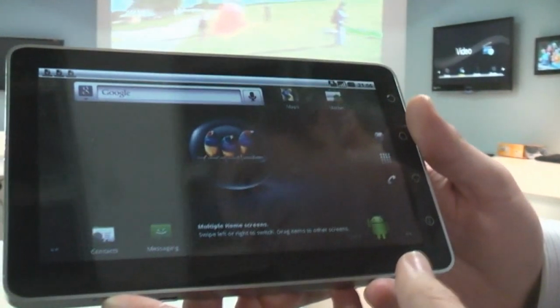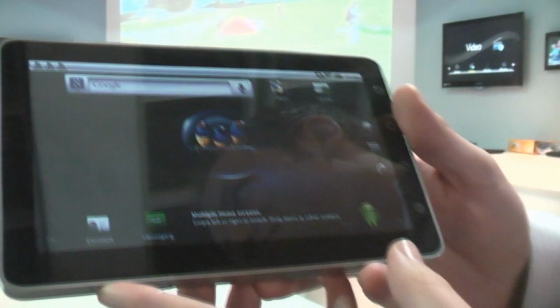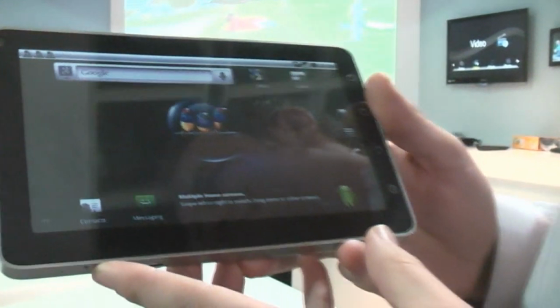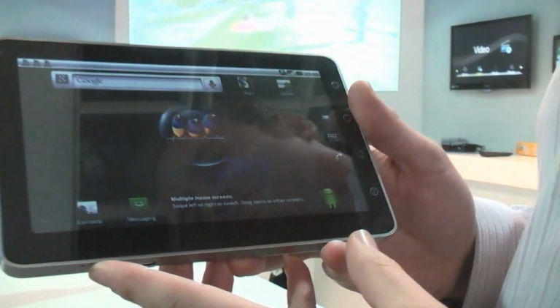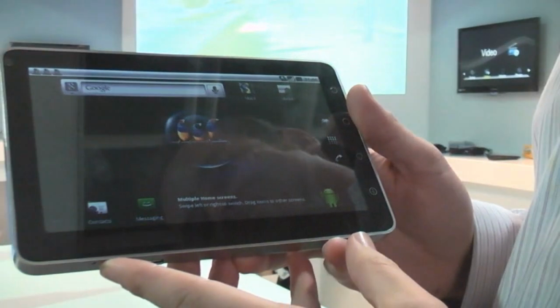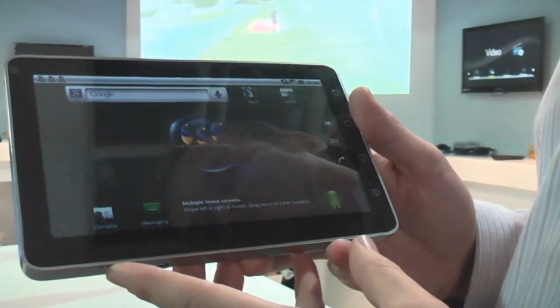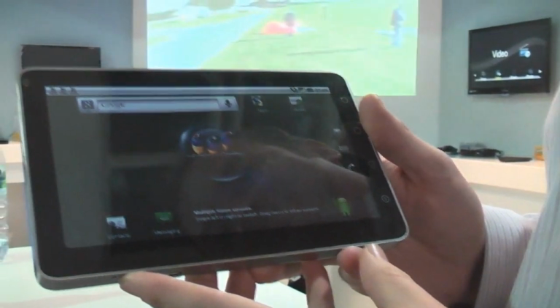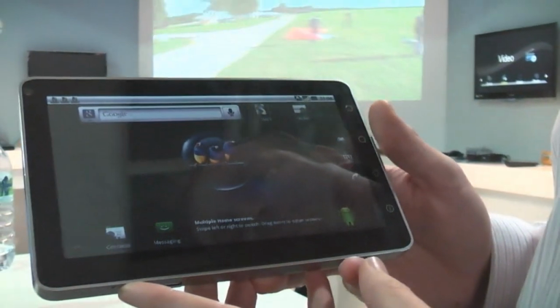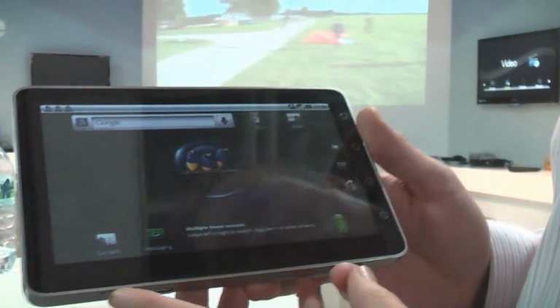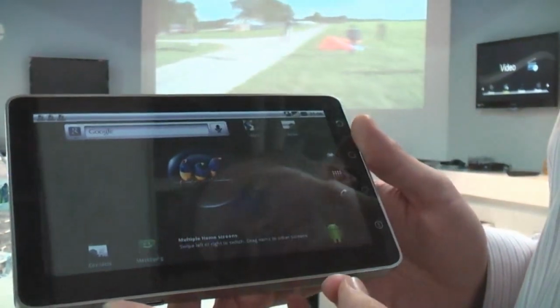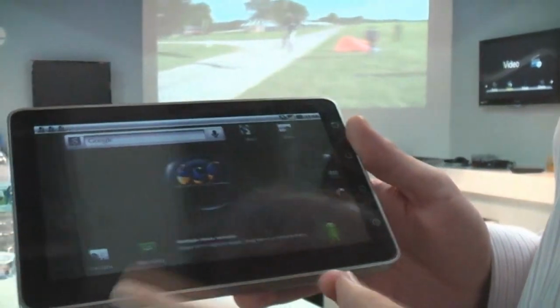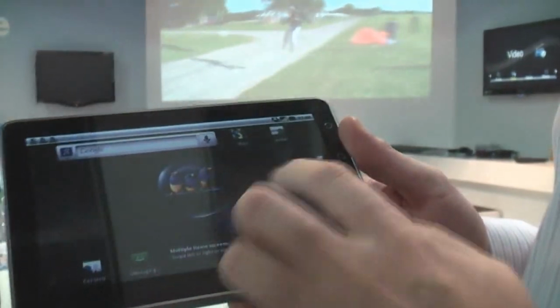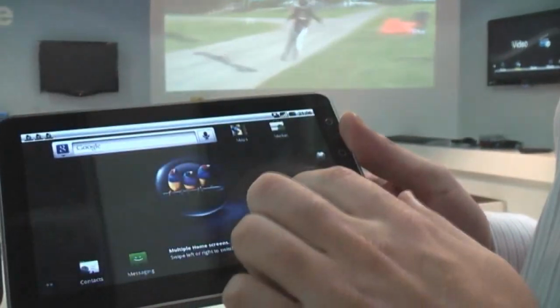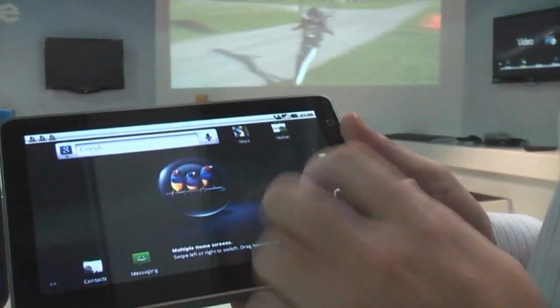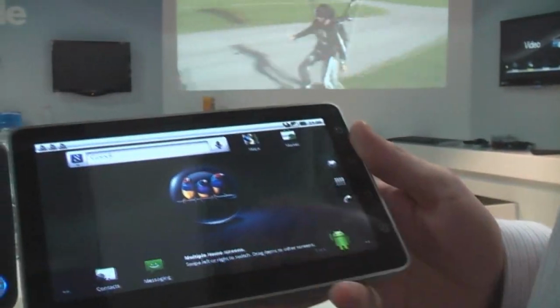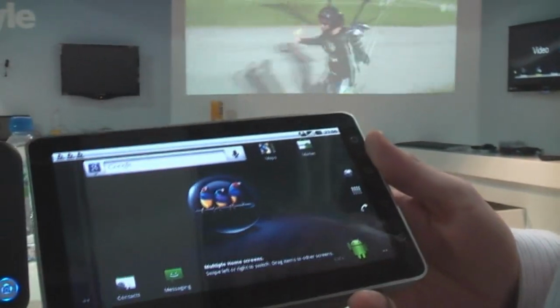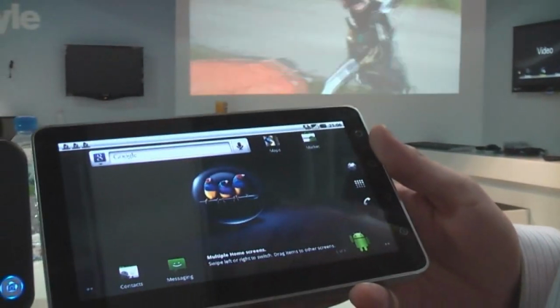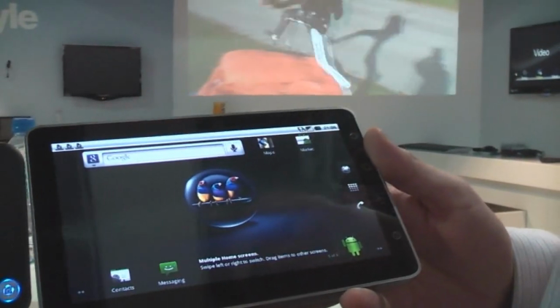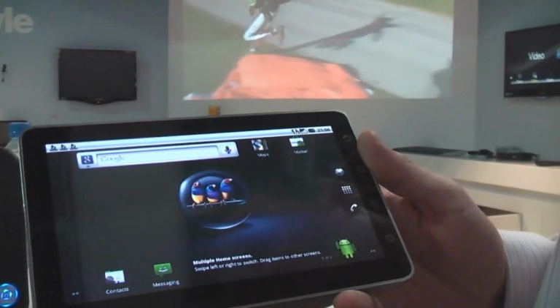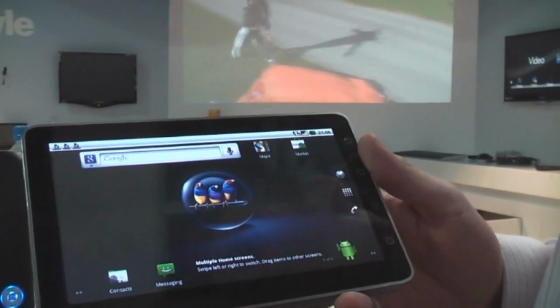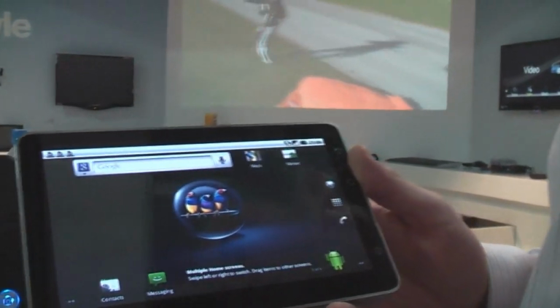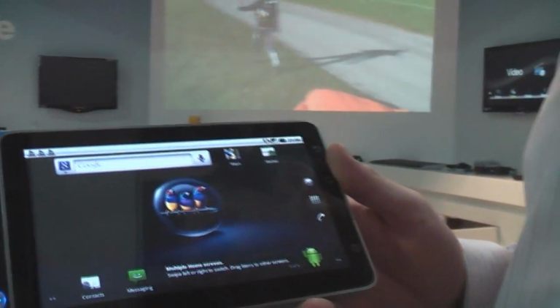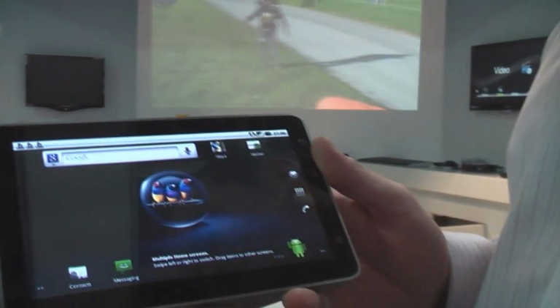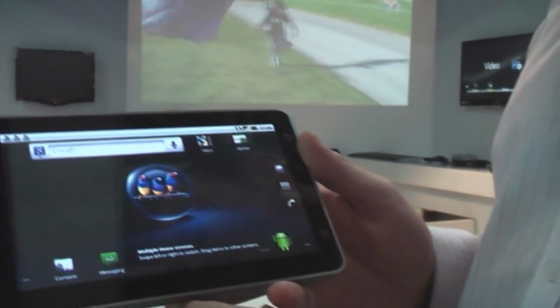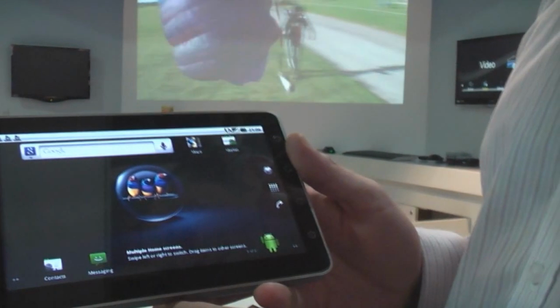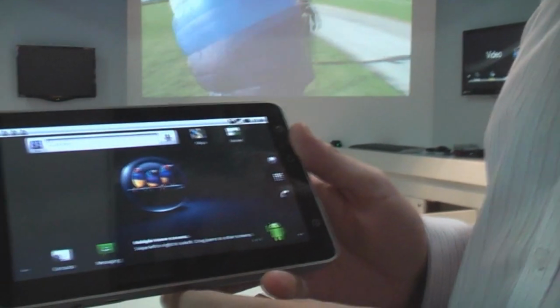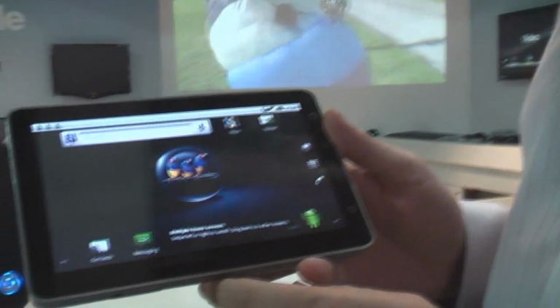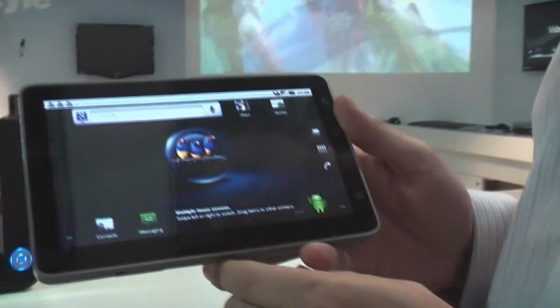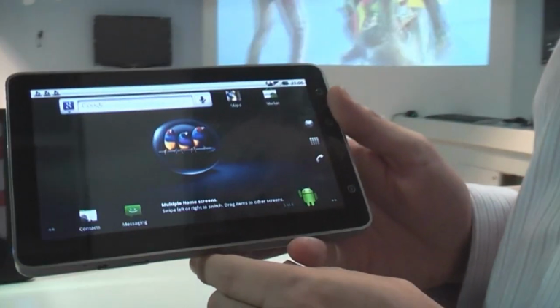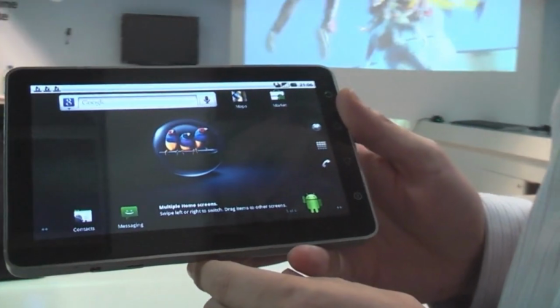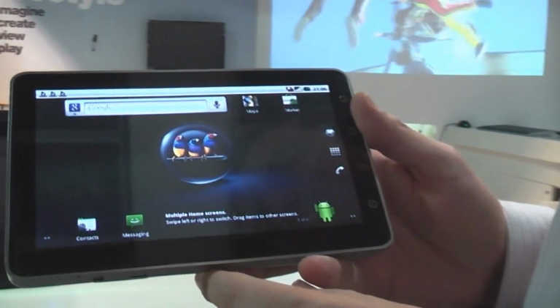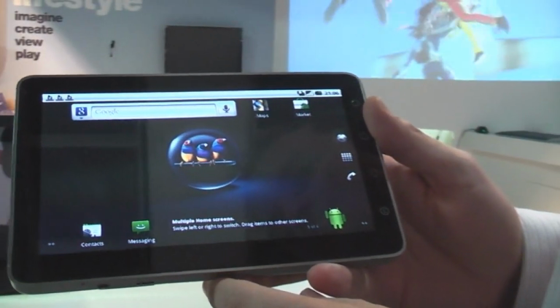Hey, I'm Roland from netbooknews.com and .de, and I'm here with Derek at the ViewSonic booth at IFA, Berlin, Germany right now.